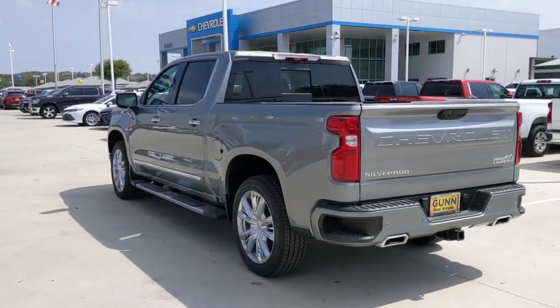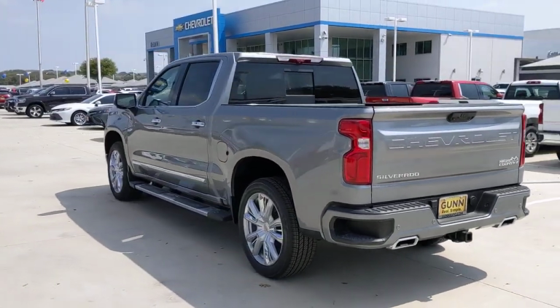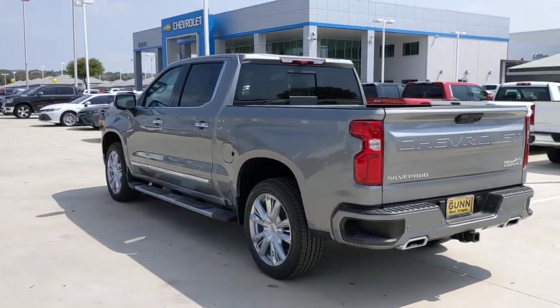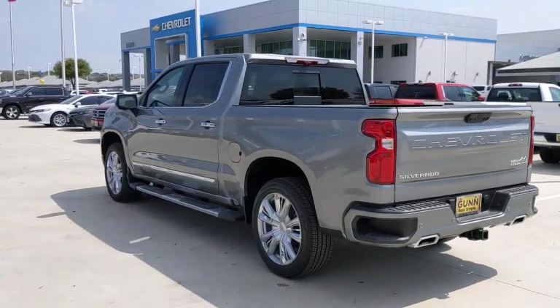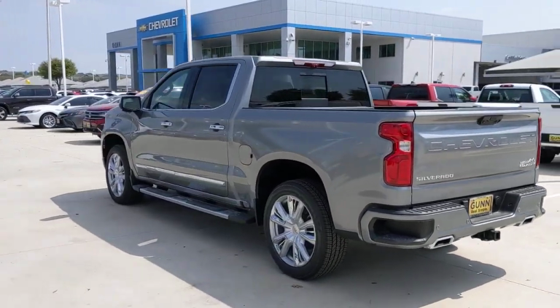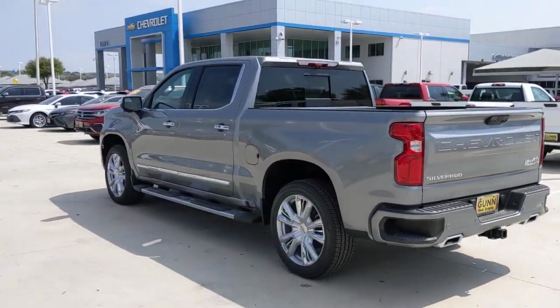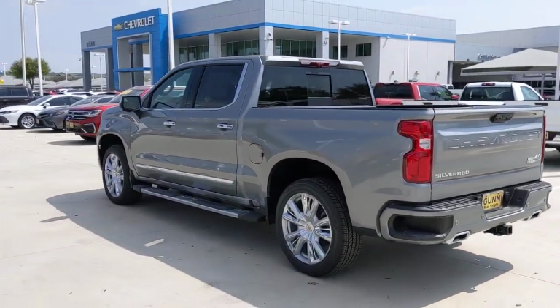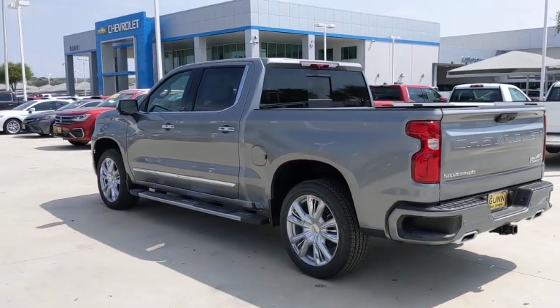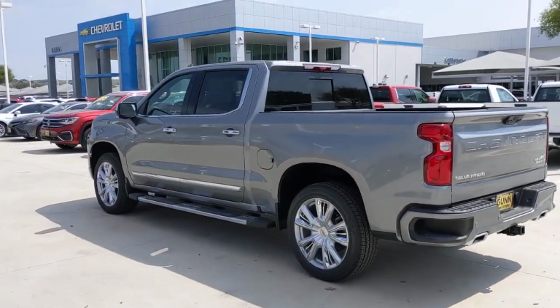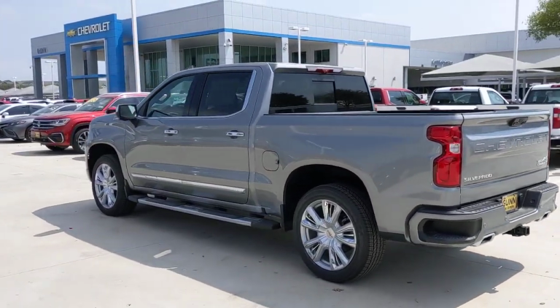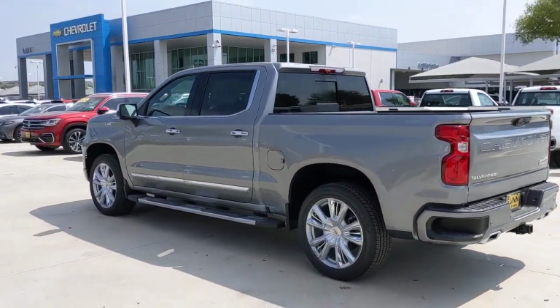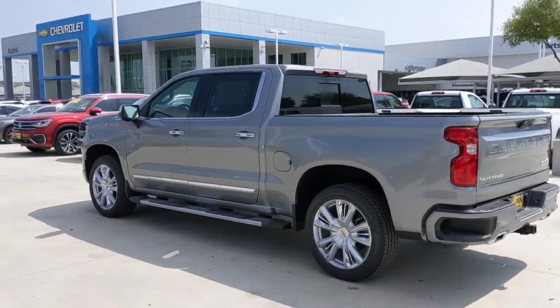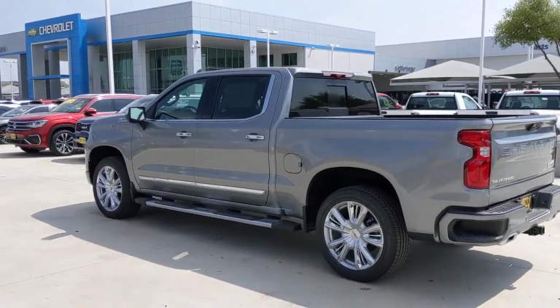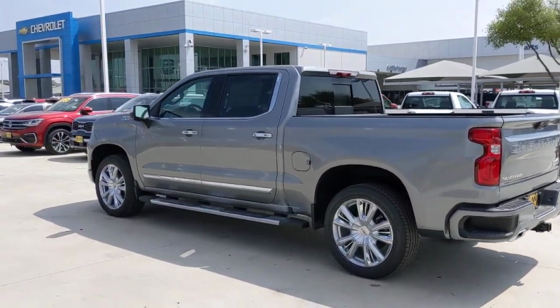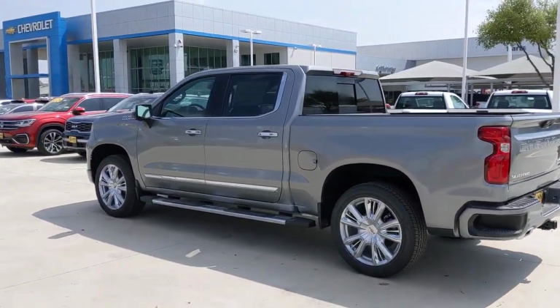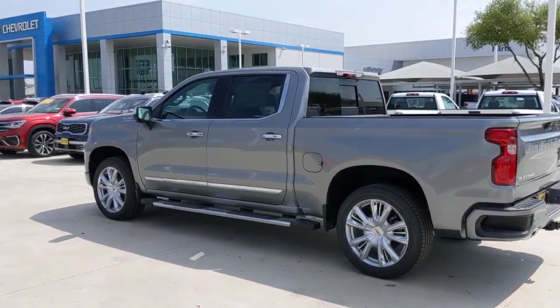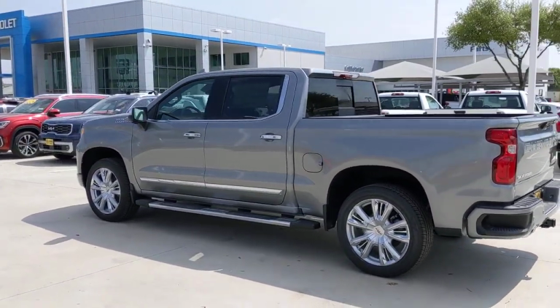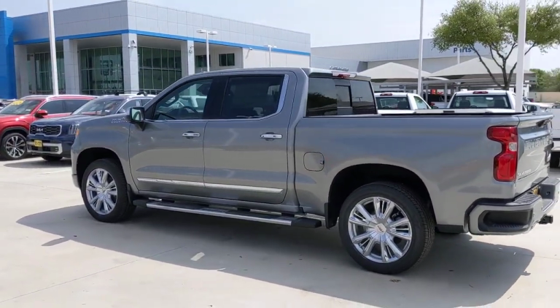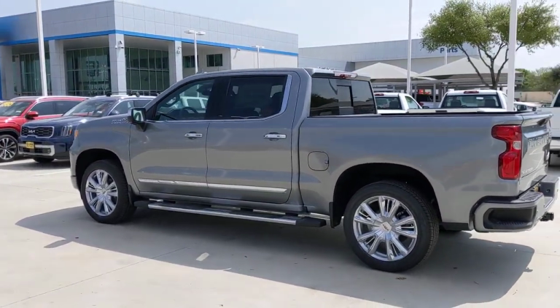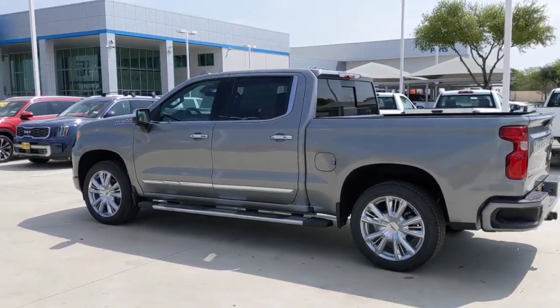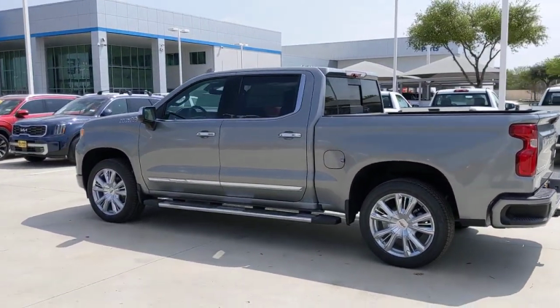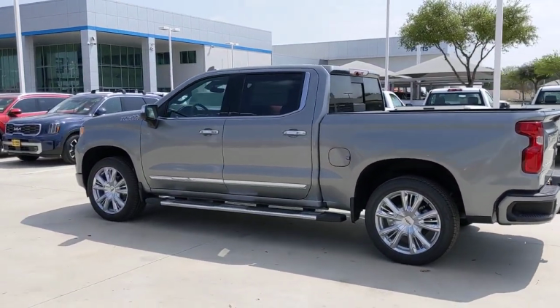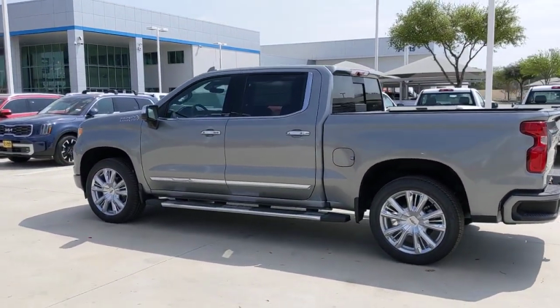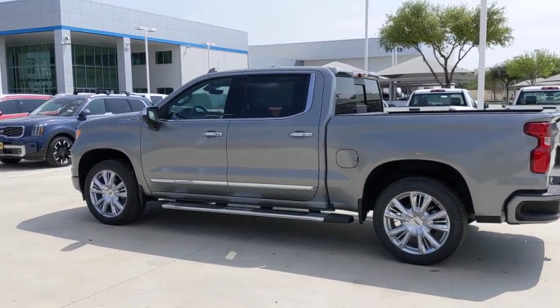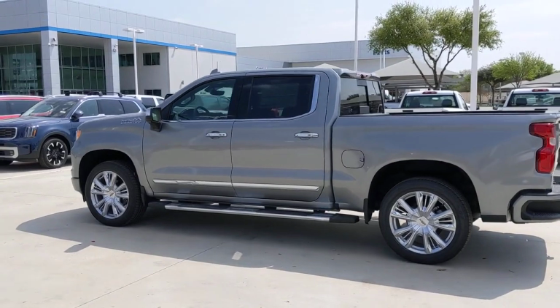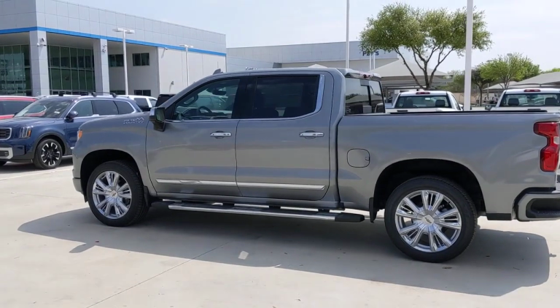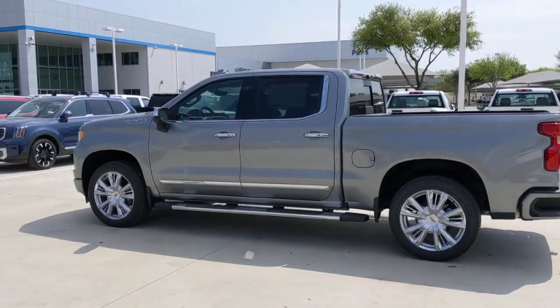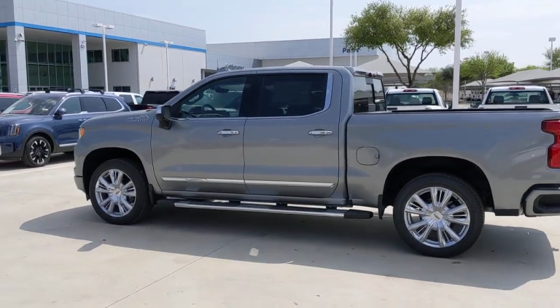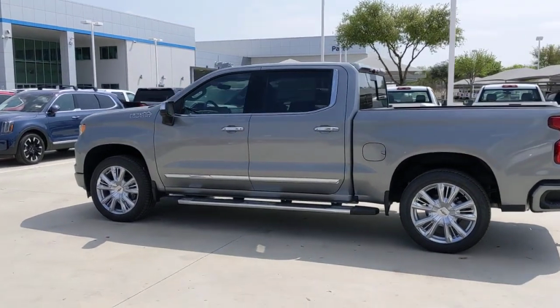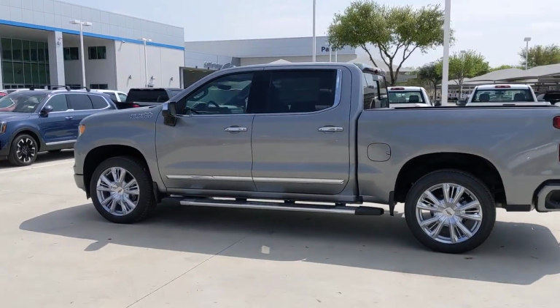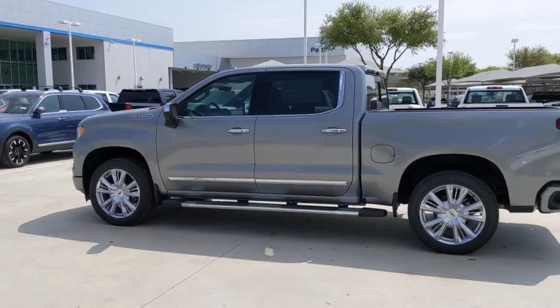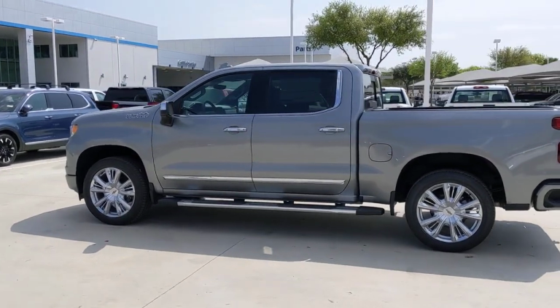Premium Sound System, Power Passenger Seat, Cooled Front Seat, Heated Rear Seat.